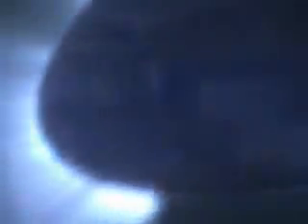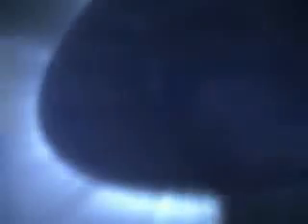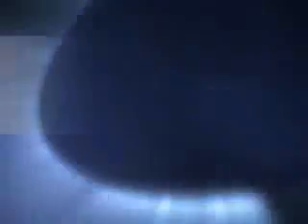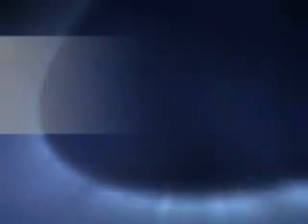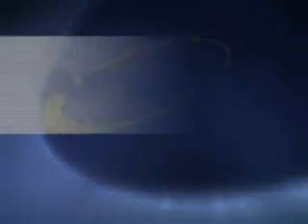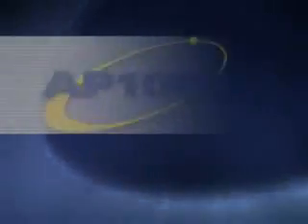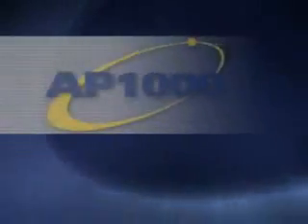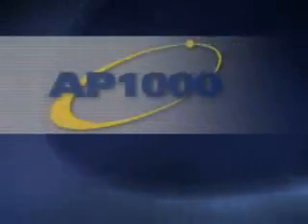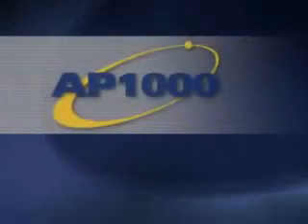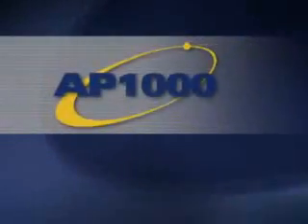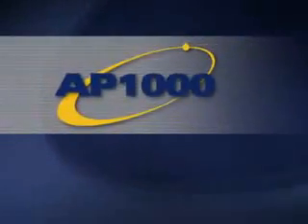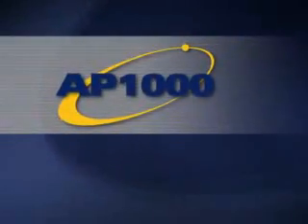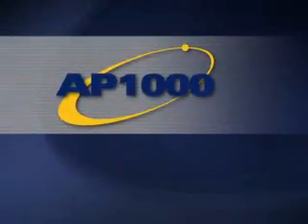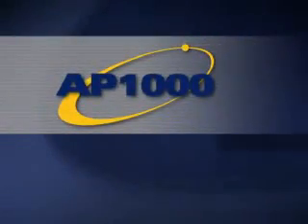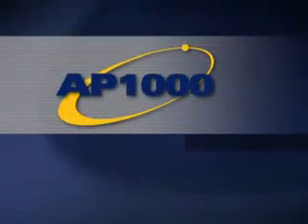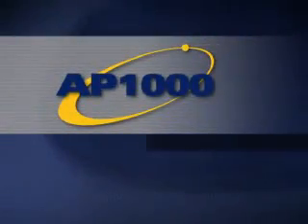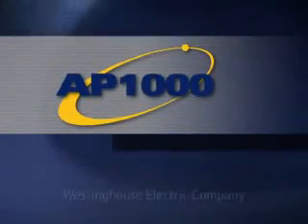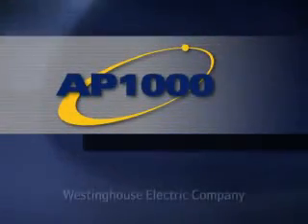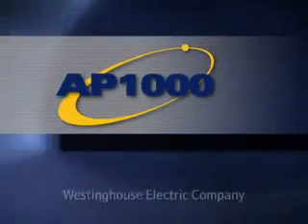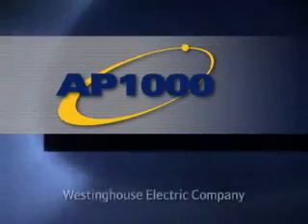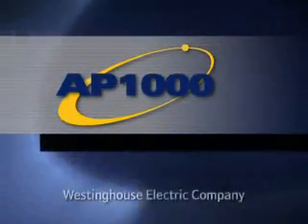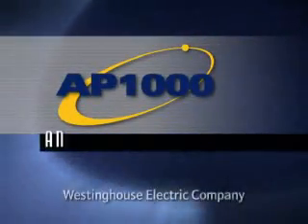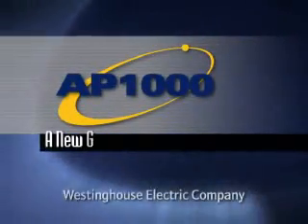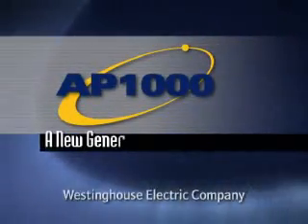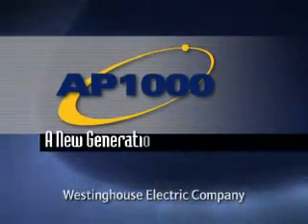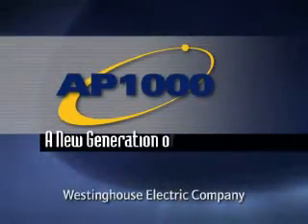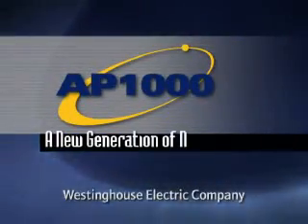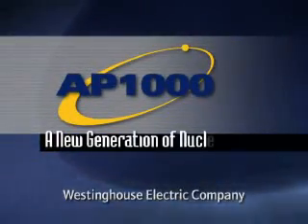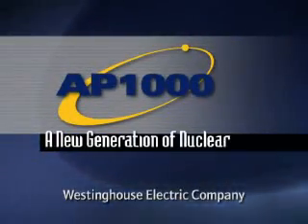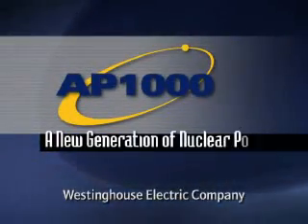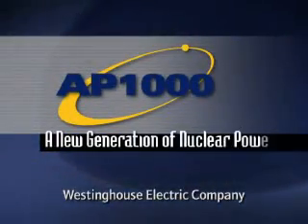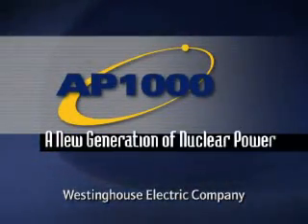The Westinghouse AP1000, delivering a new generation of nuclear power today.